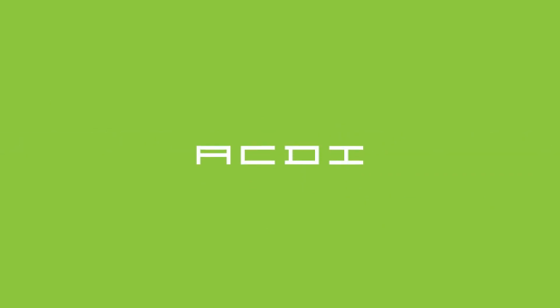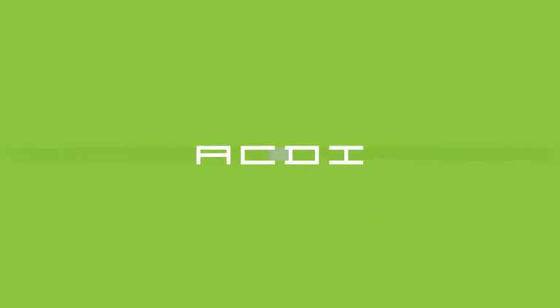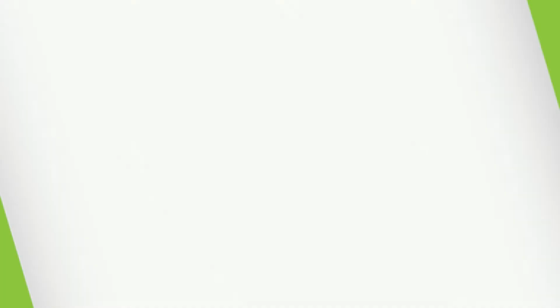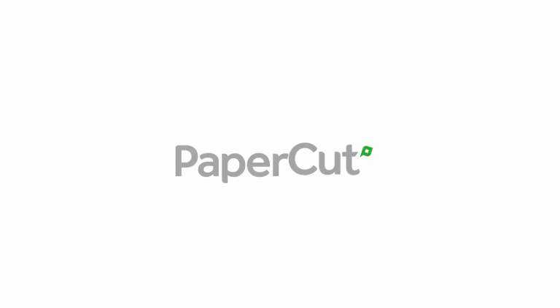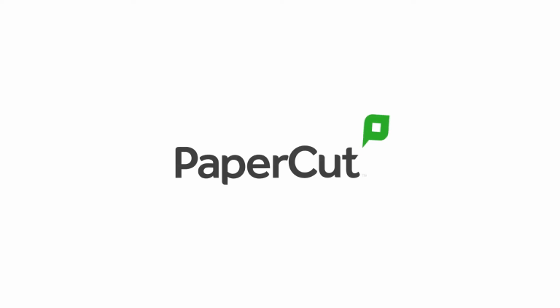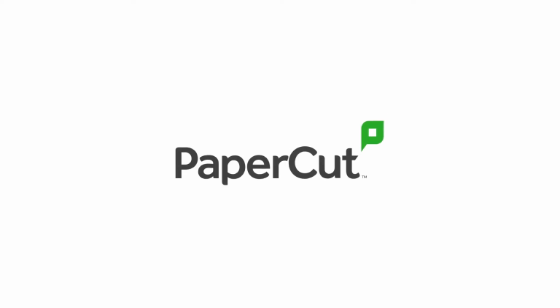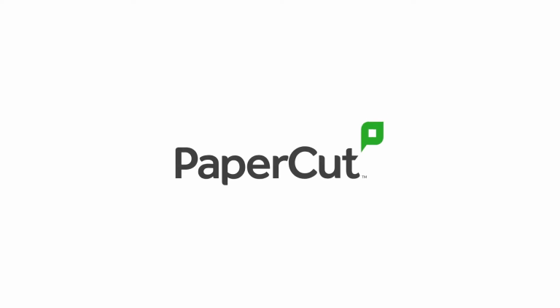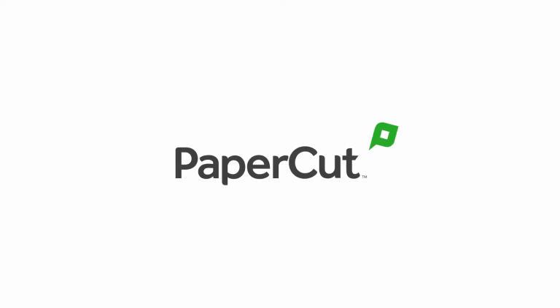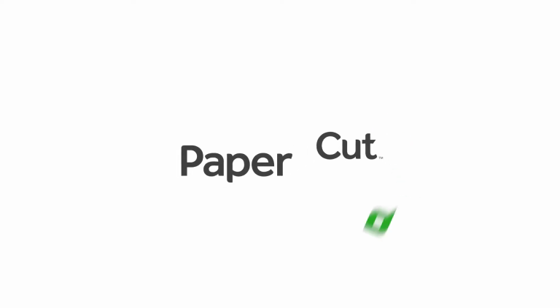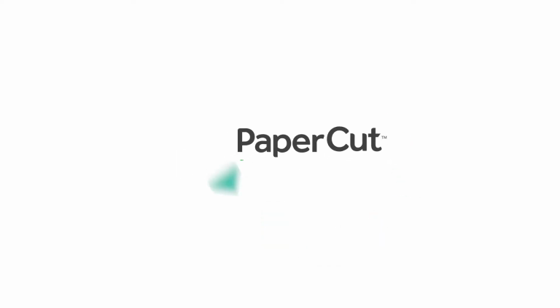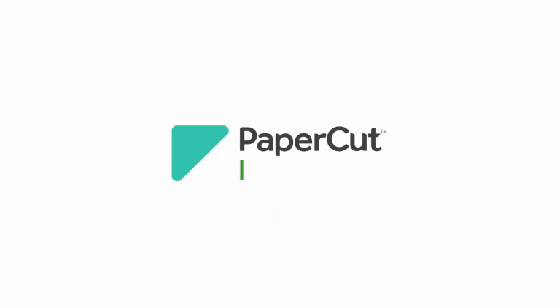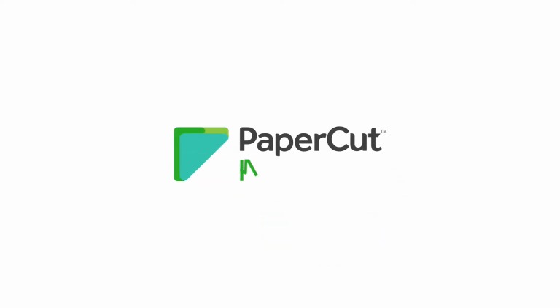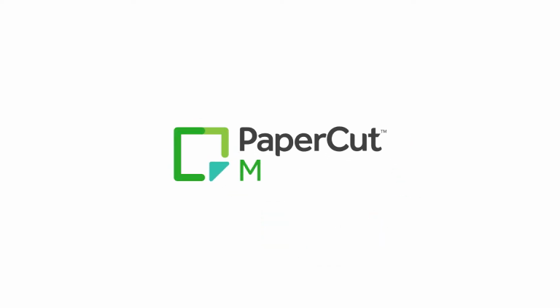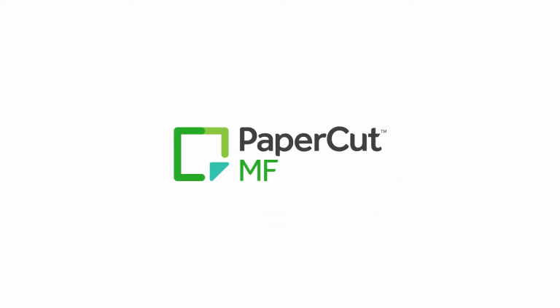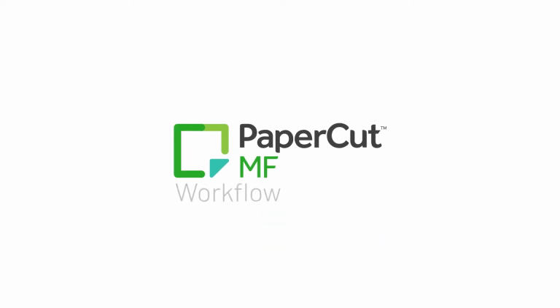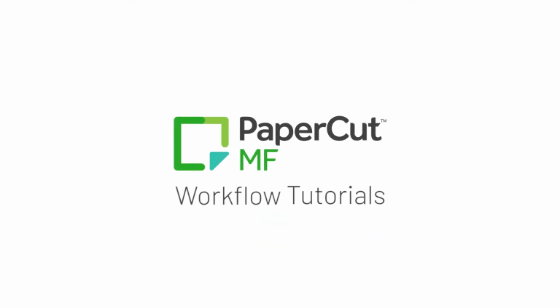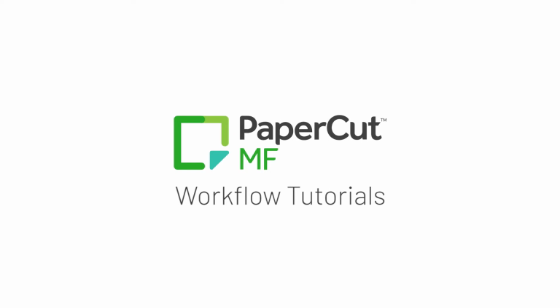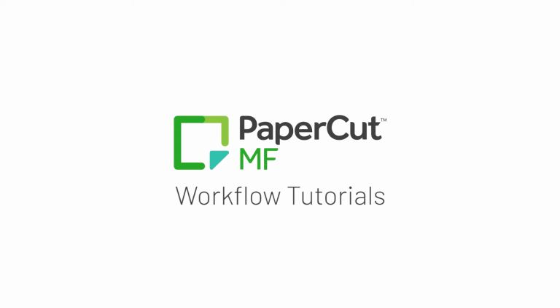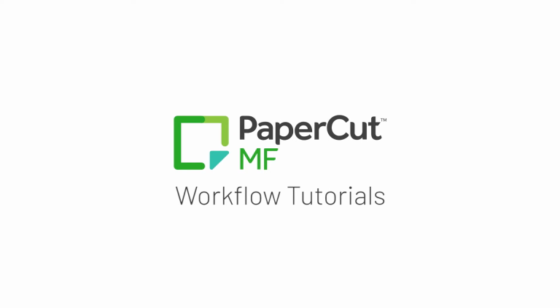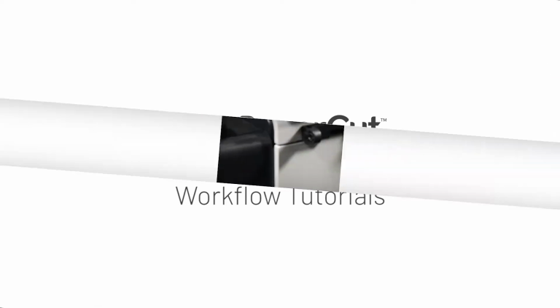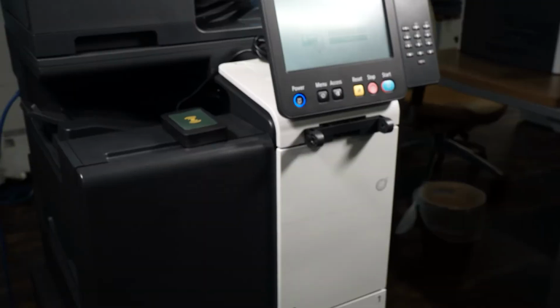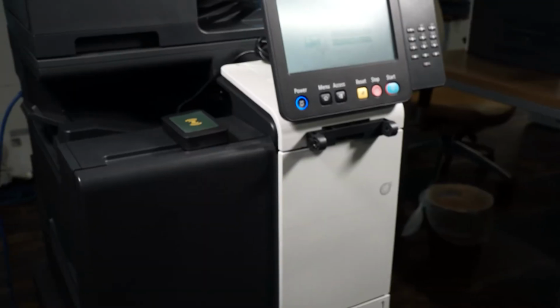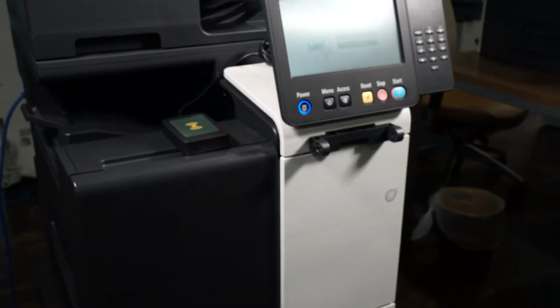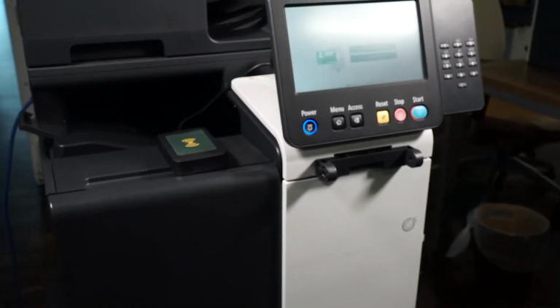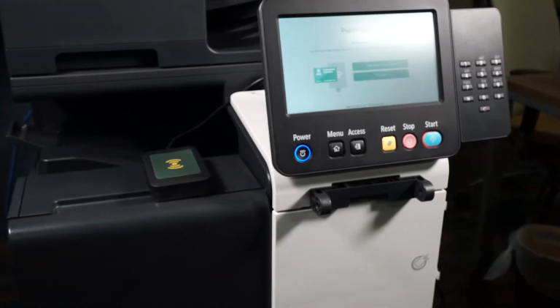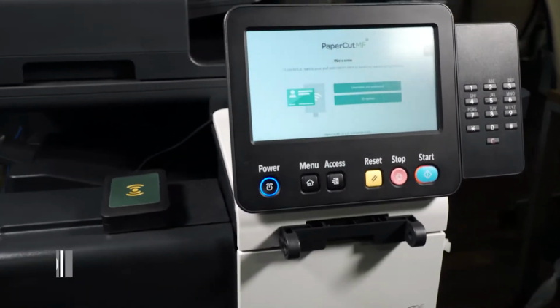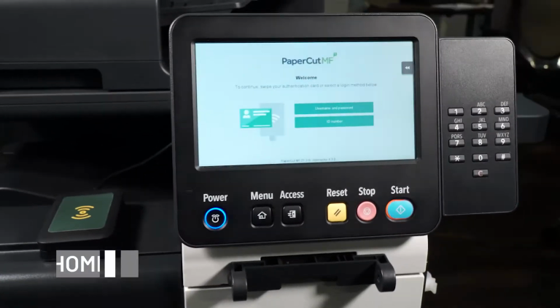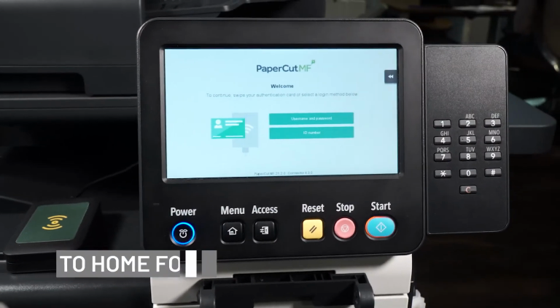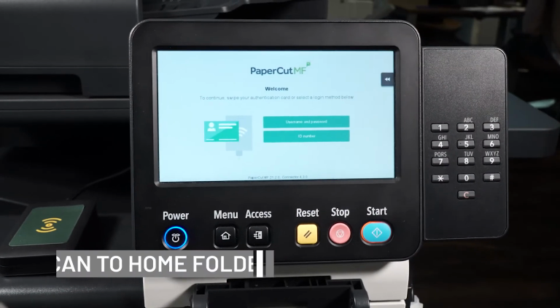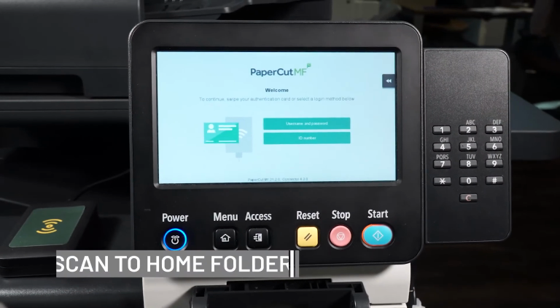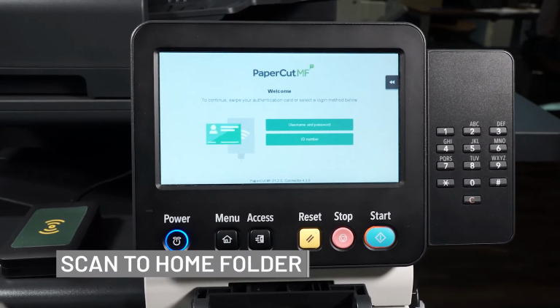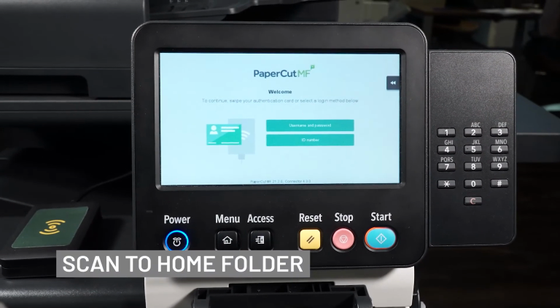Welcome to ACDI's PaperCut MF Workflow Tutorials. Let's go over the Scan to Home folder feature.